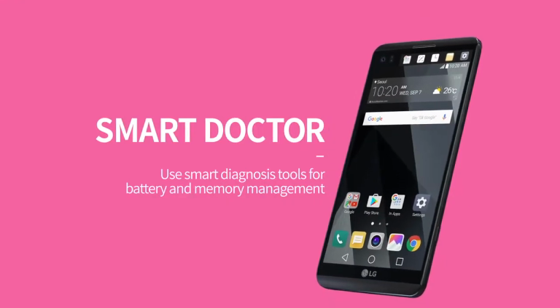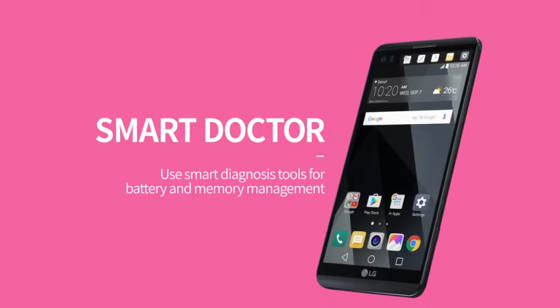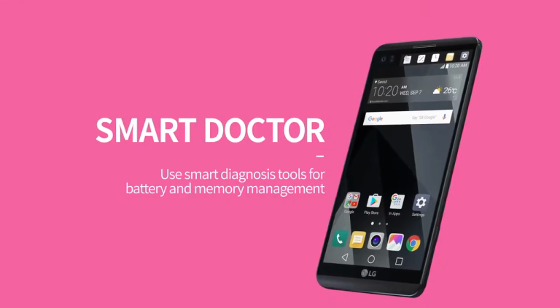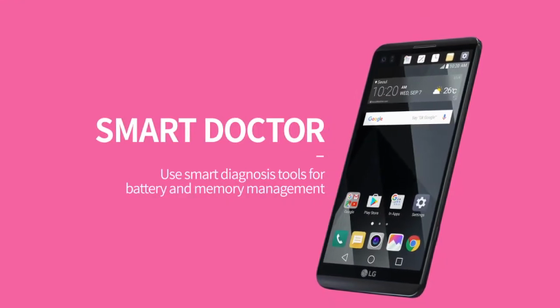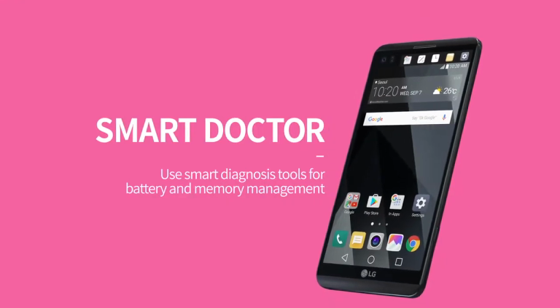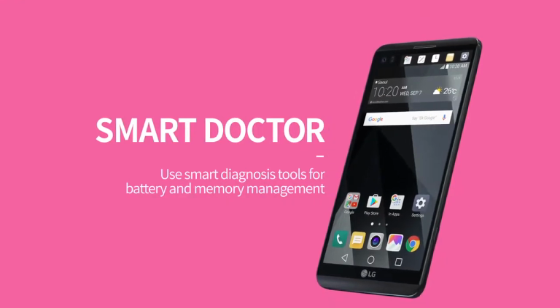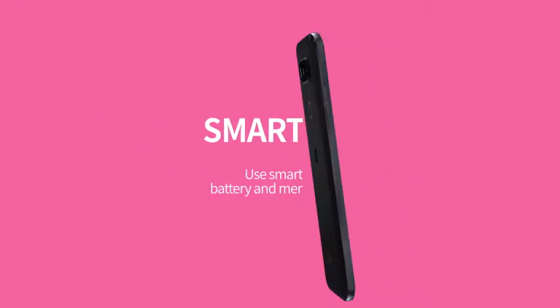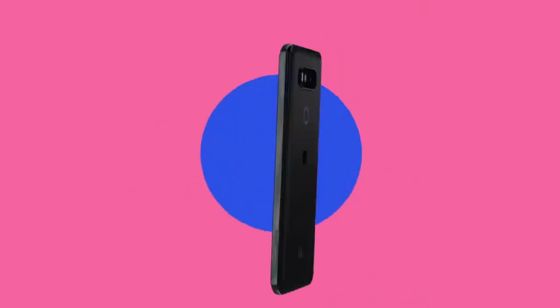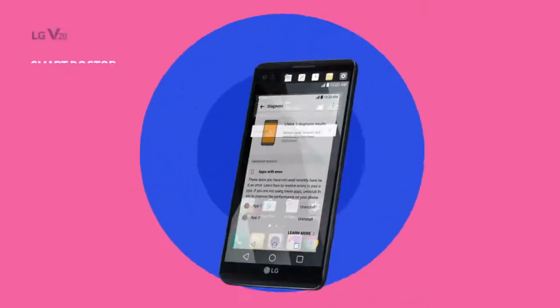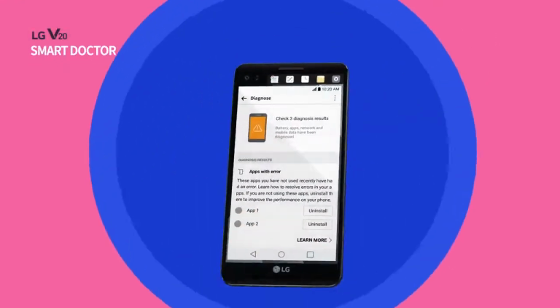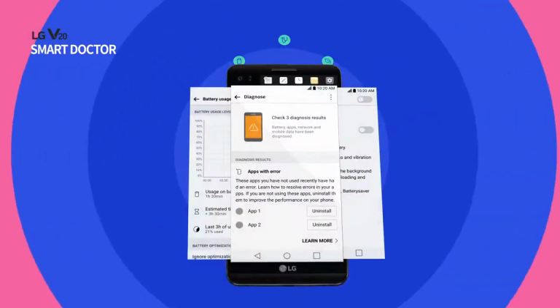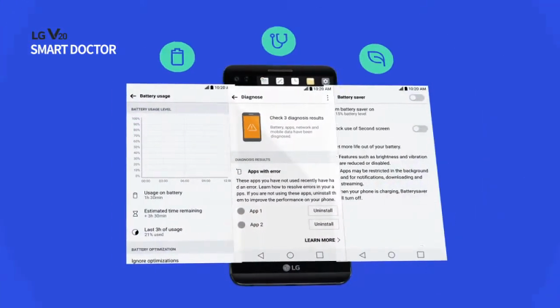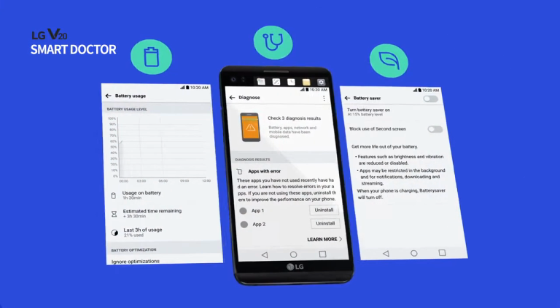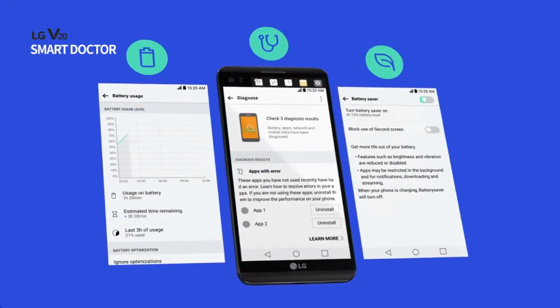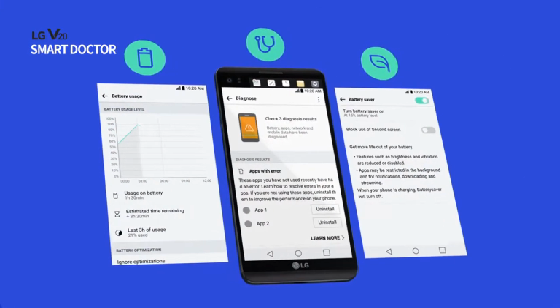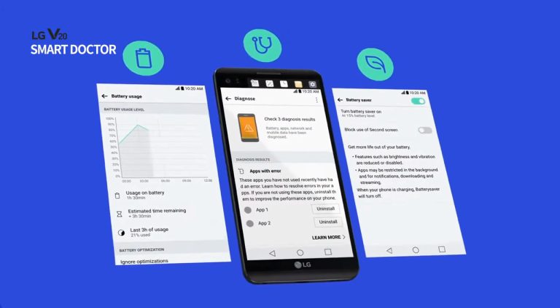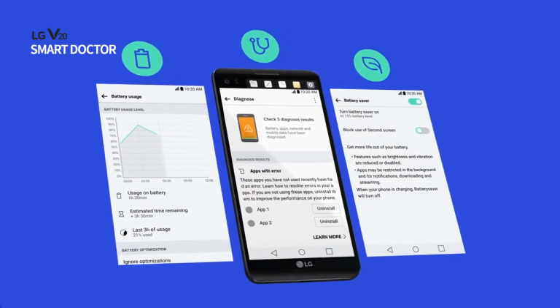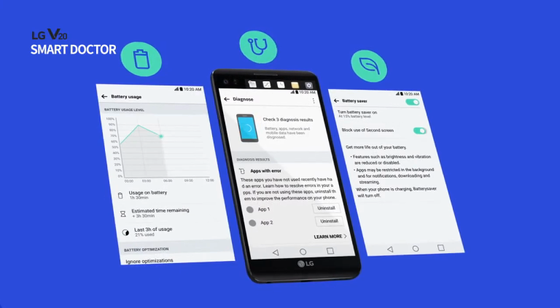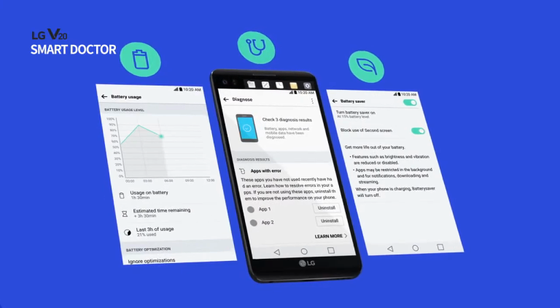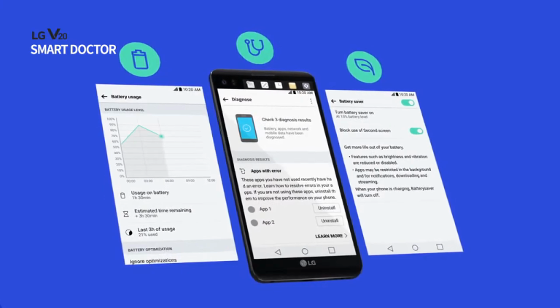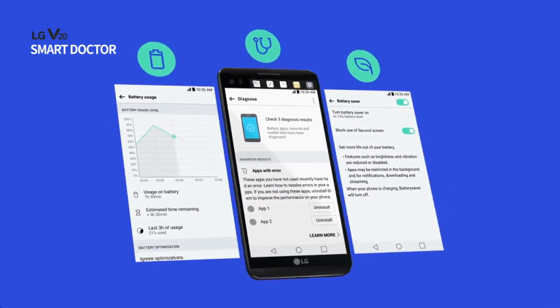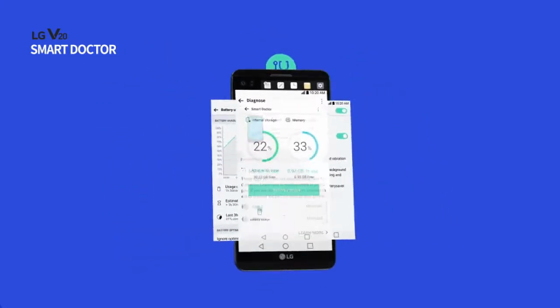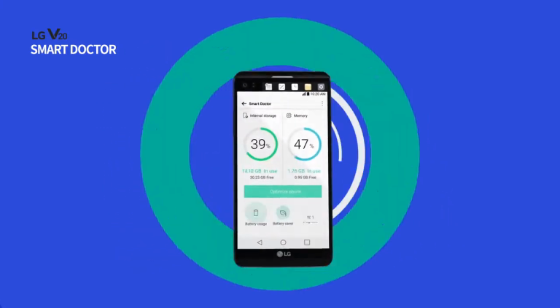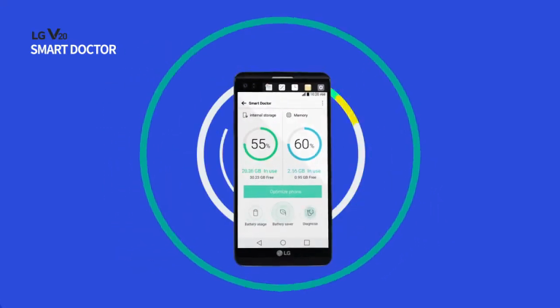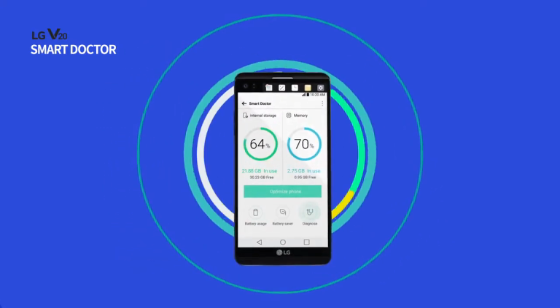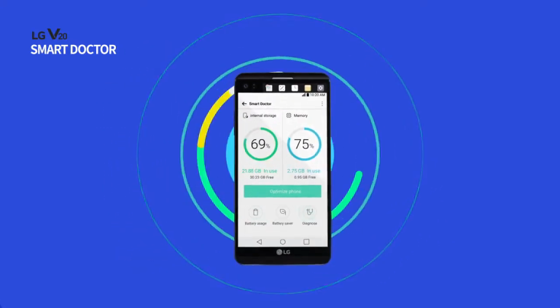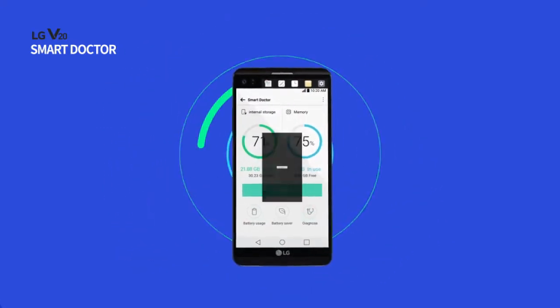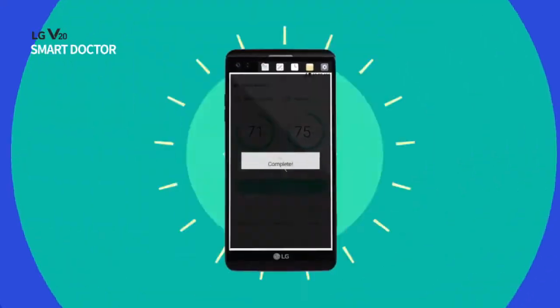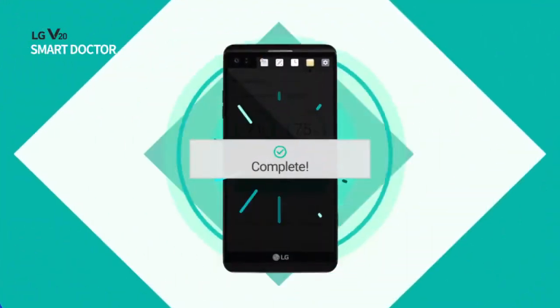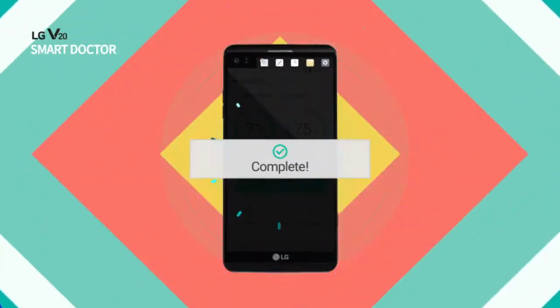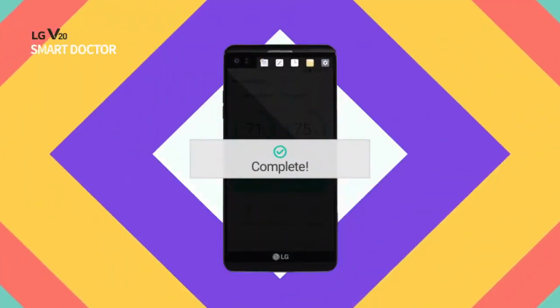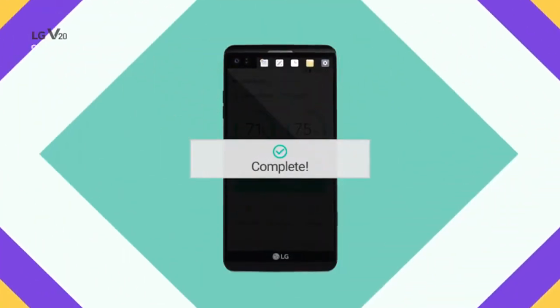Optimize your phone's performance by using Smart Doctor to manage your battery, power consumption, and phone diagnostics.